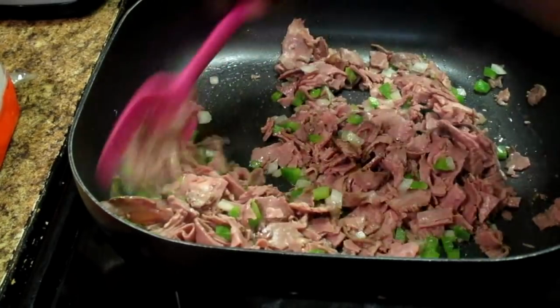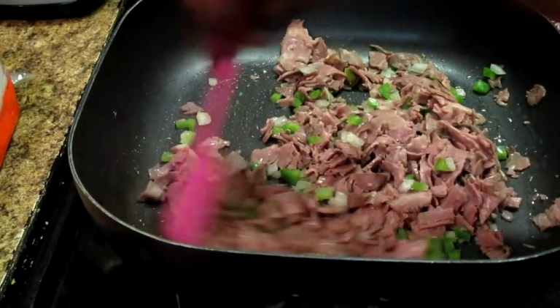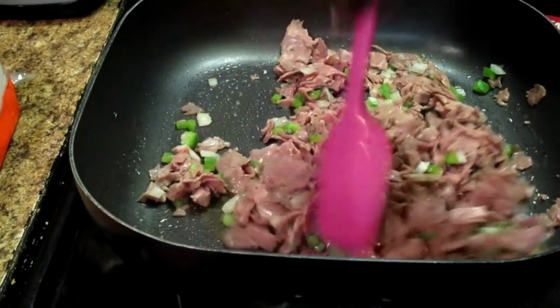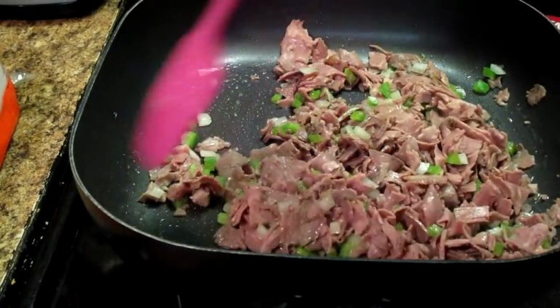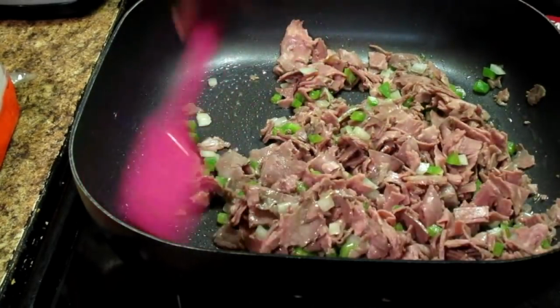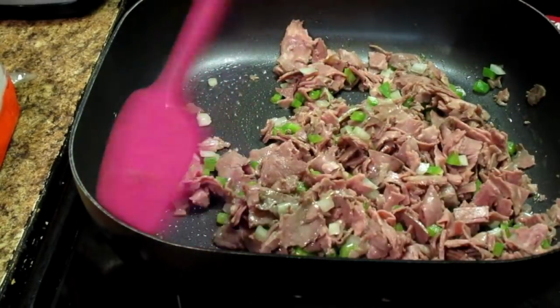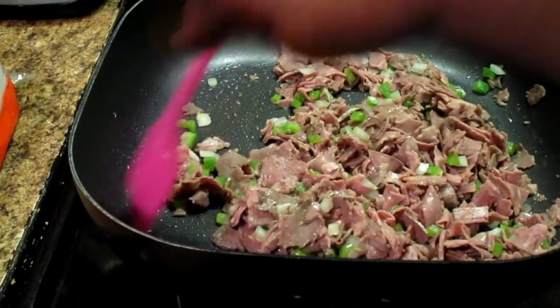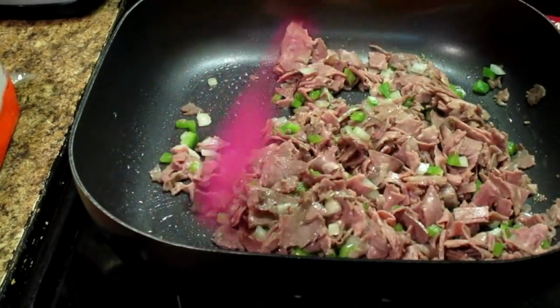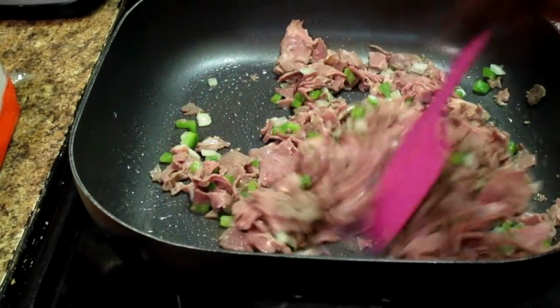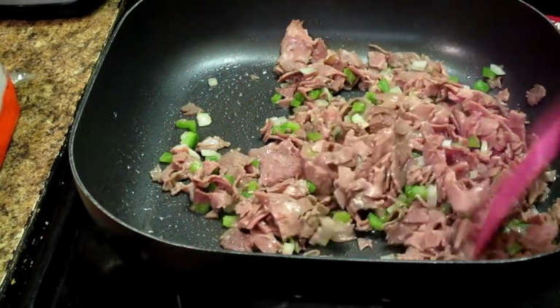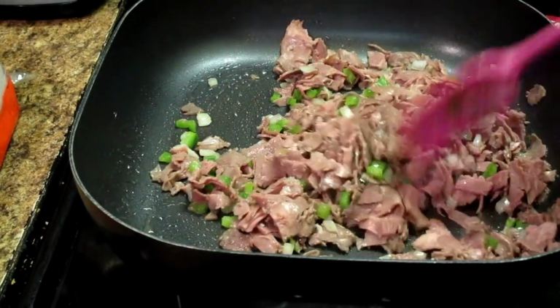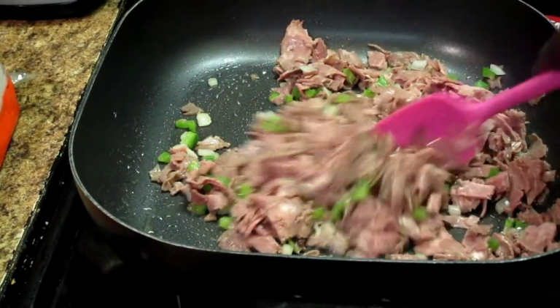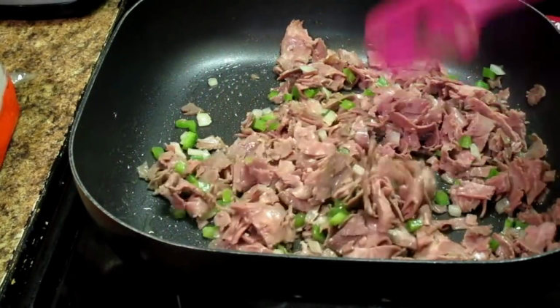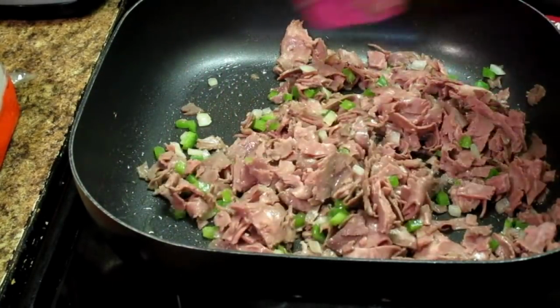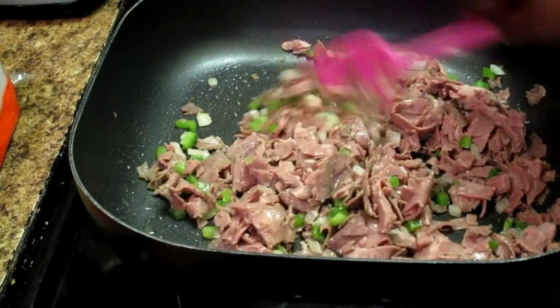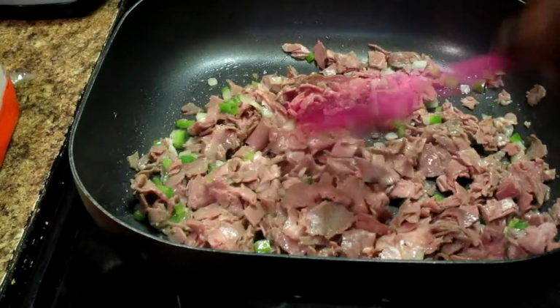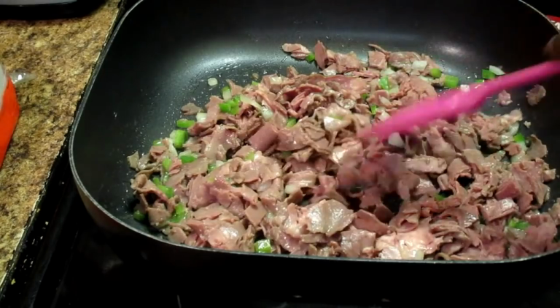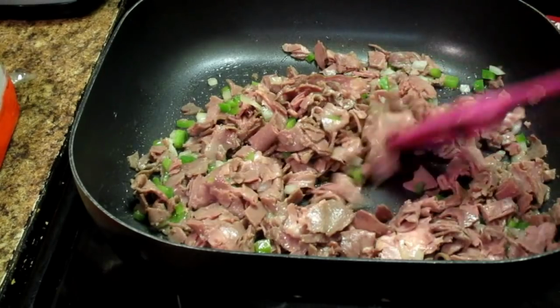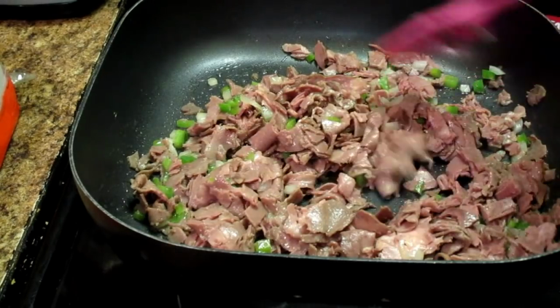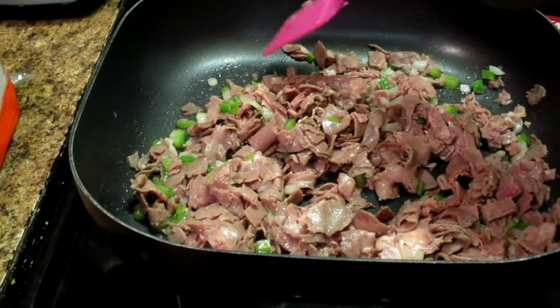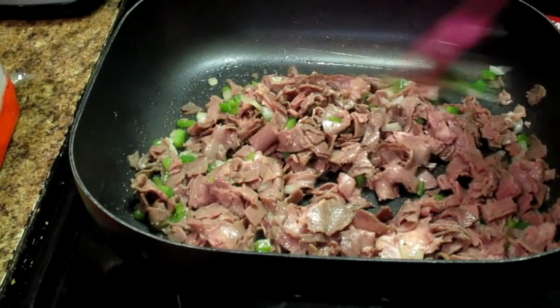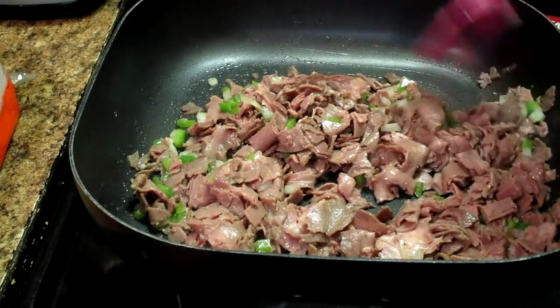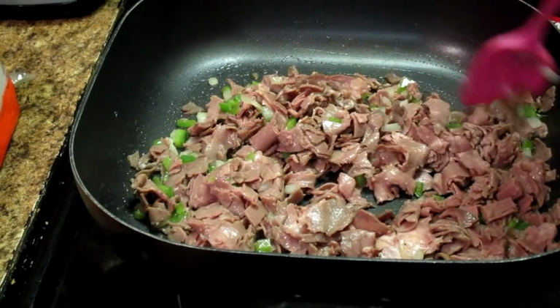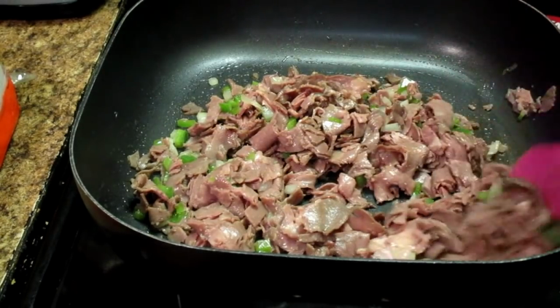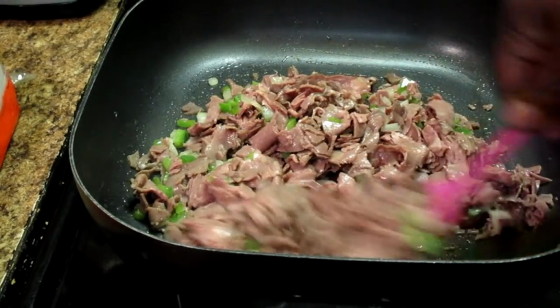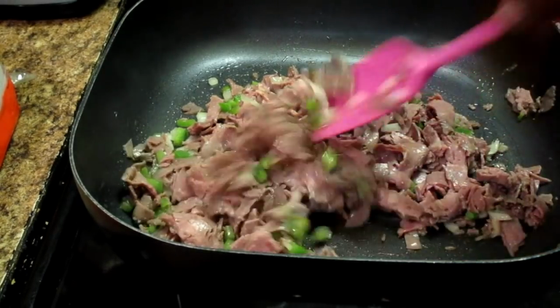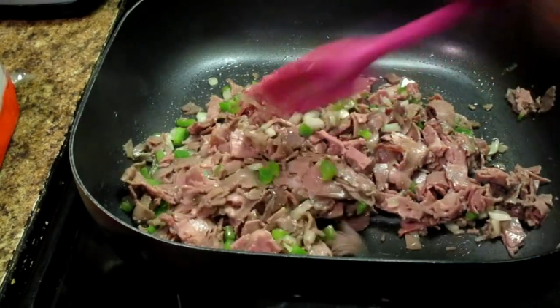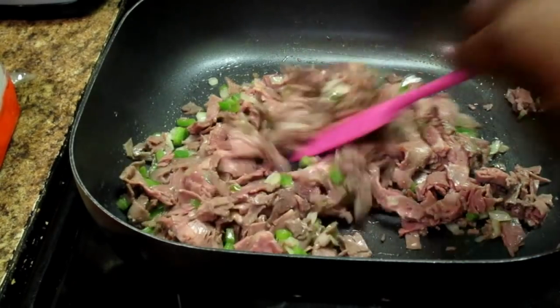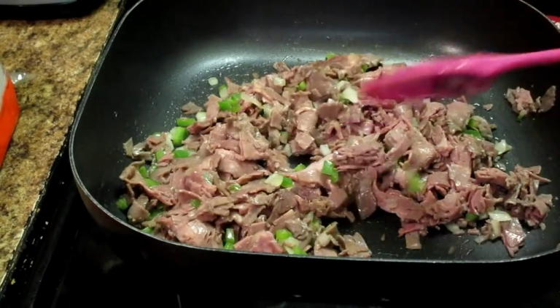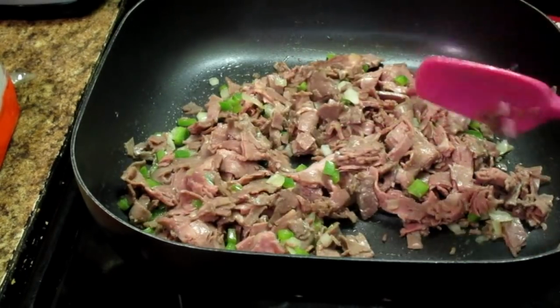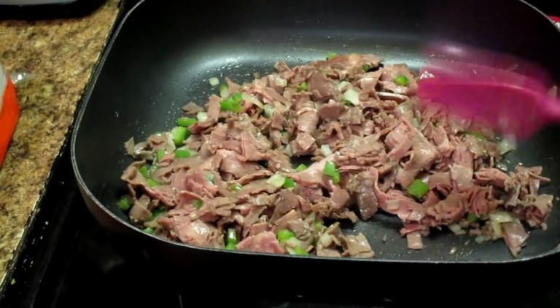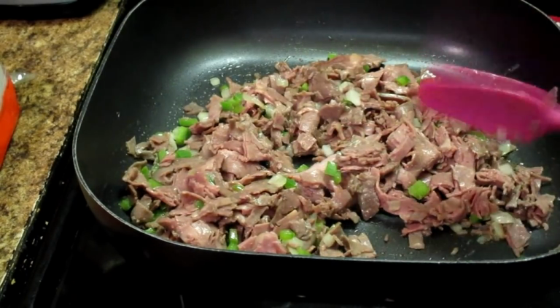If y'all want to take these to parties, you can take them to parties and let your family and friends enjoy them.